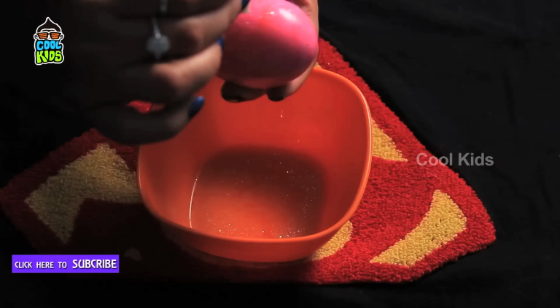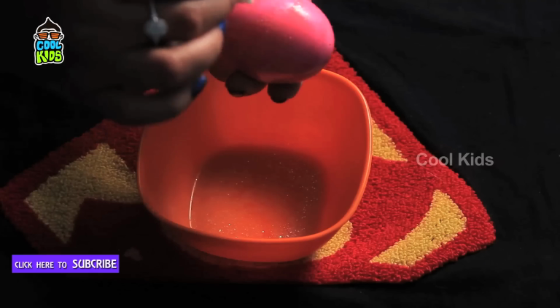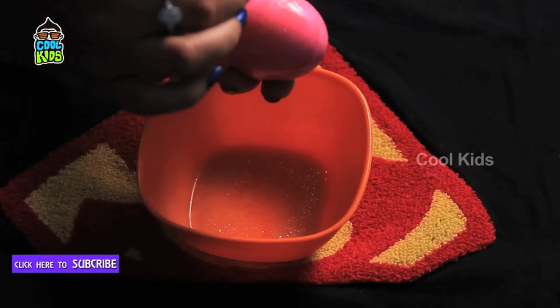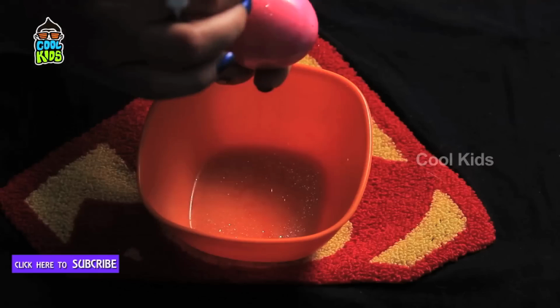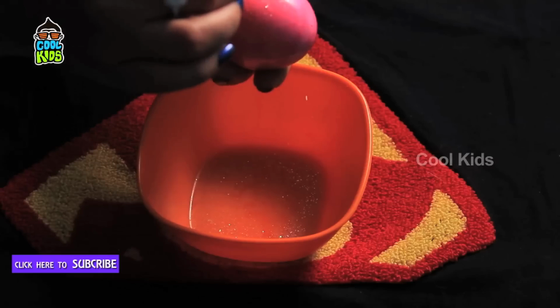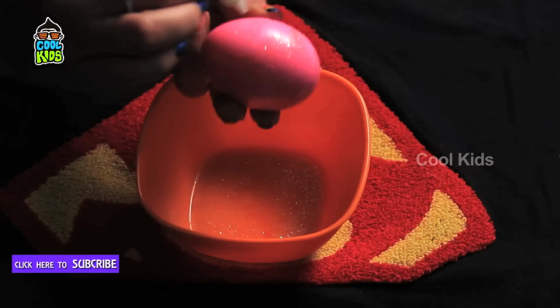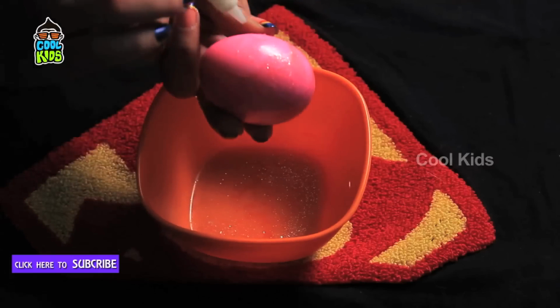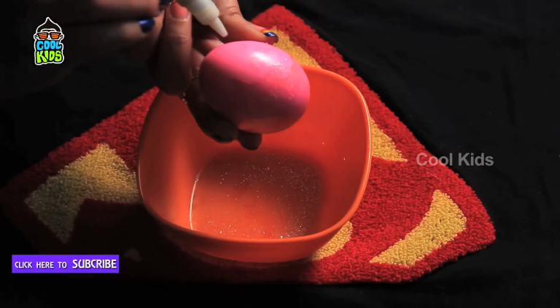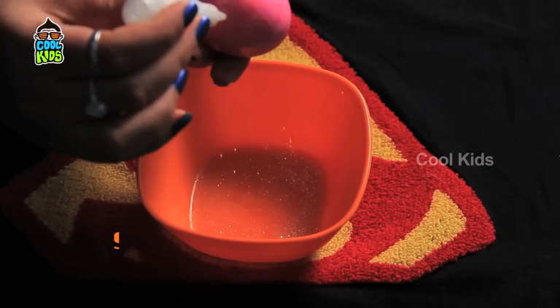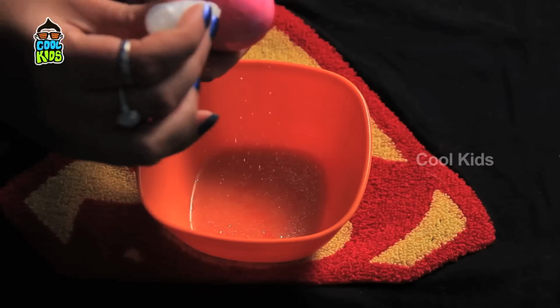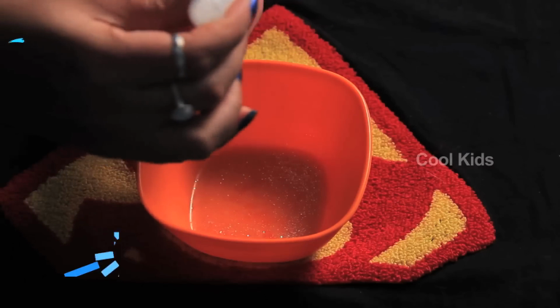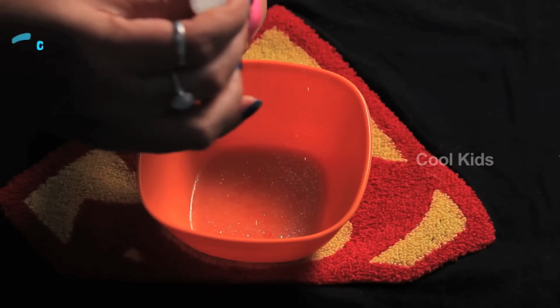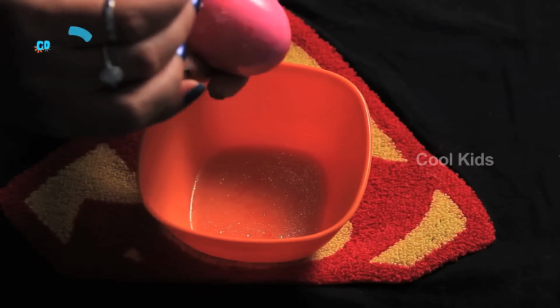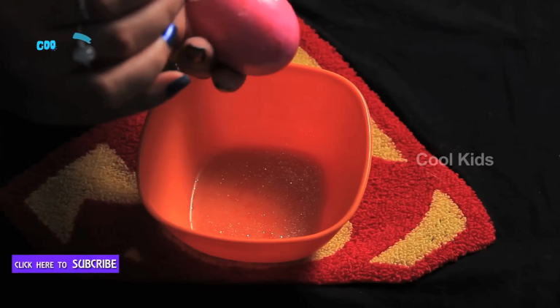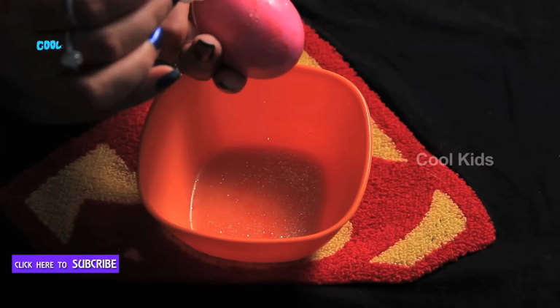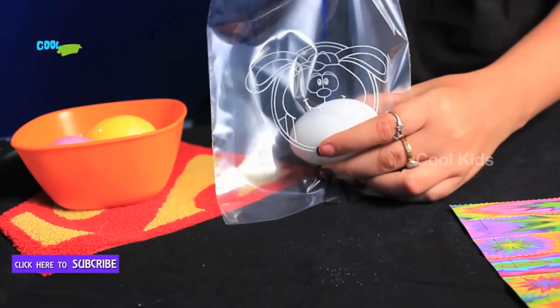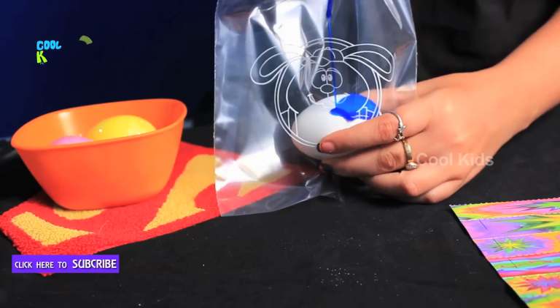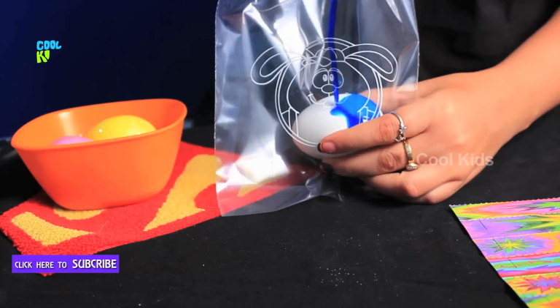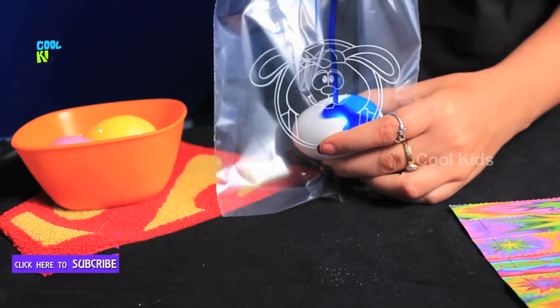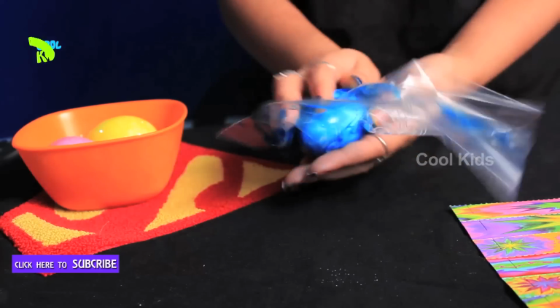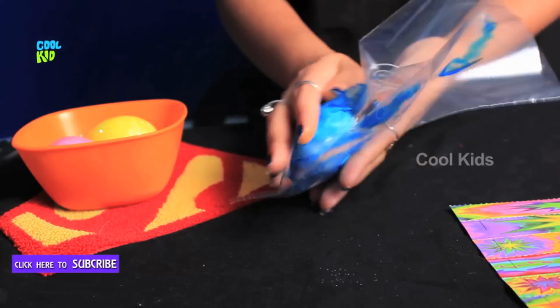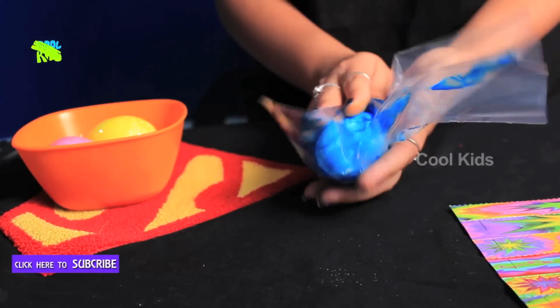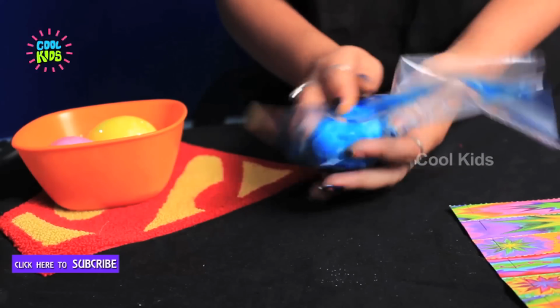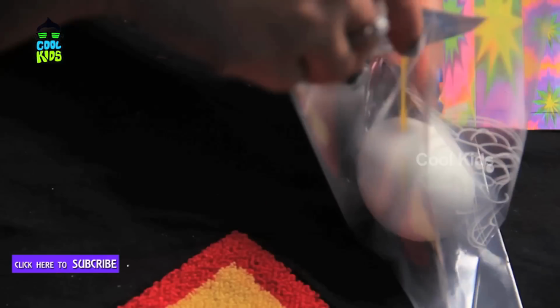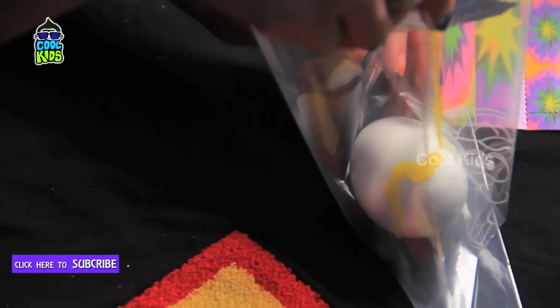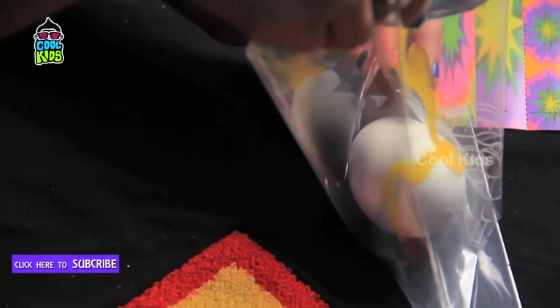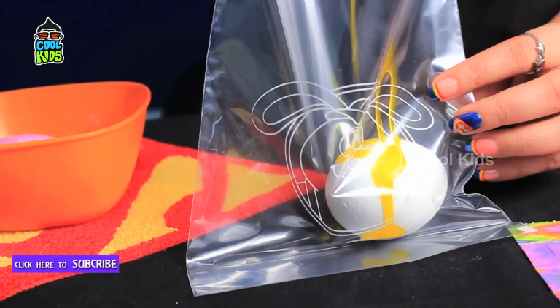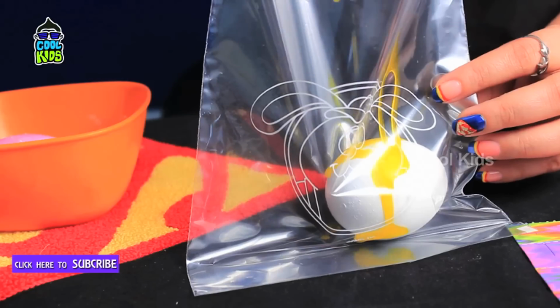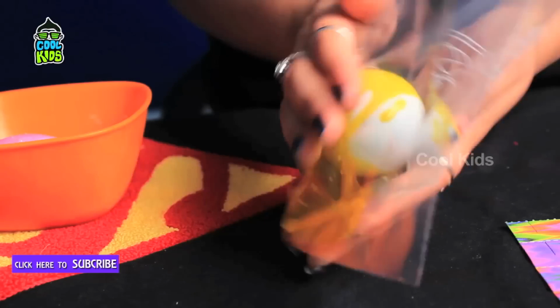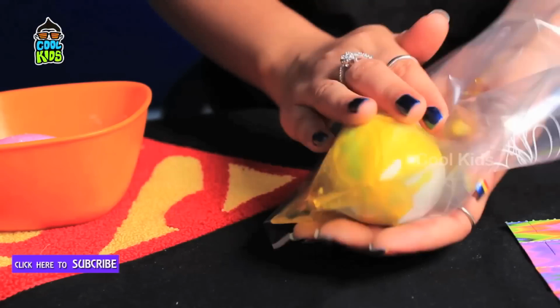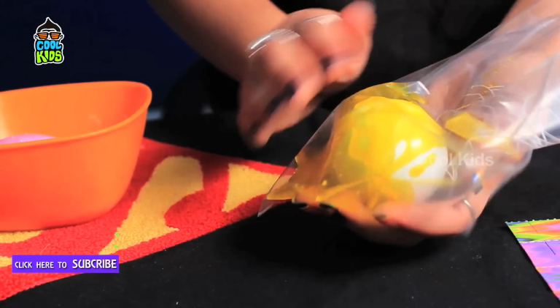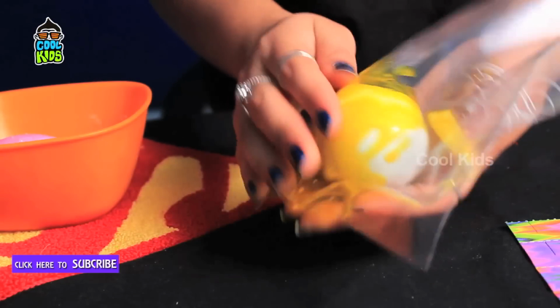Now put some glitter on the egg. Repeat the procedure for all the eggs and use different pretty colours for the same.